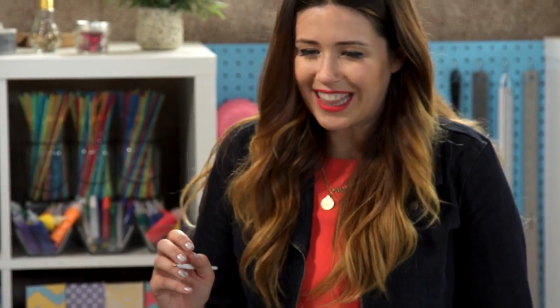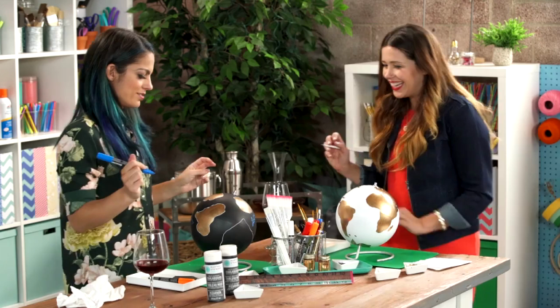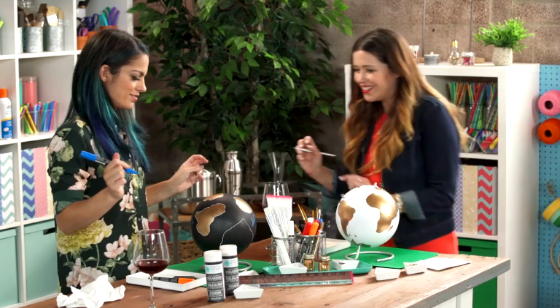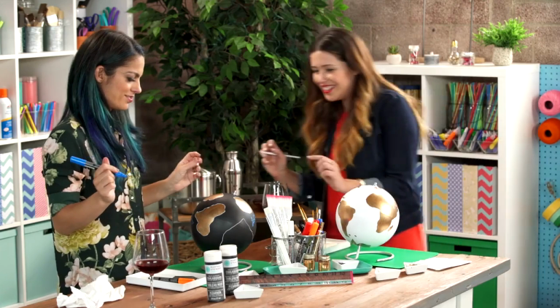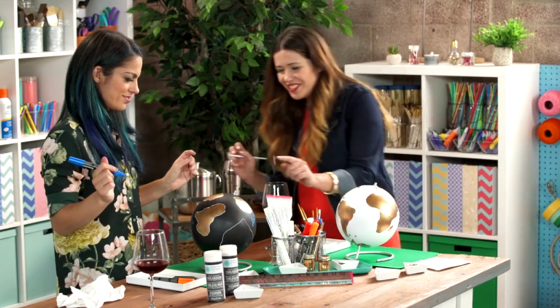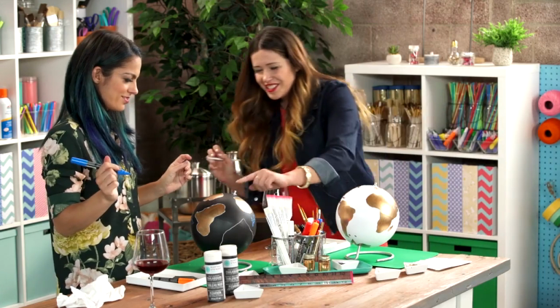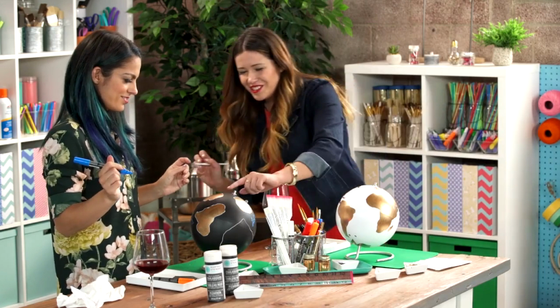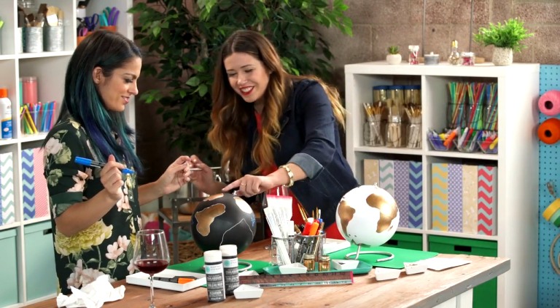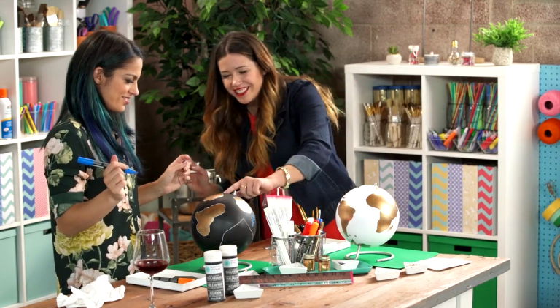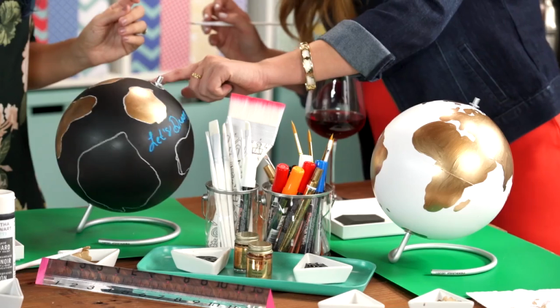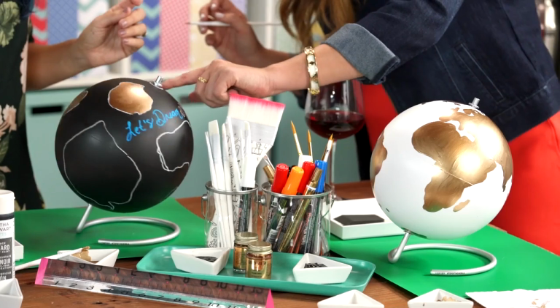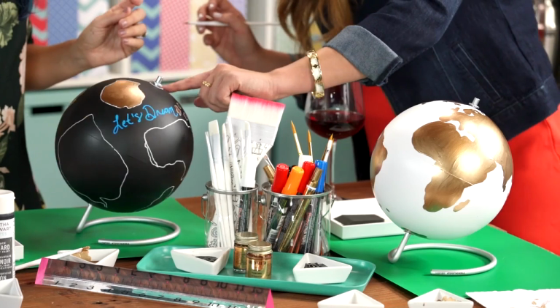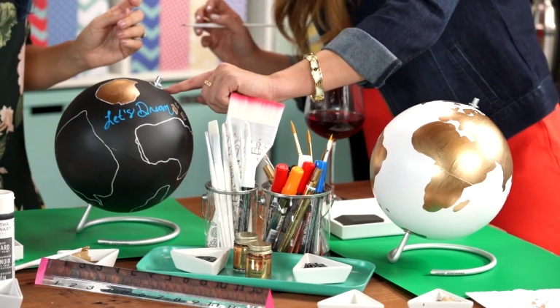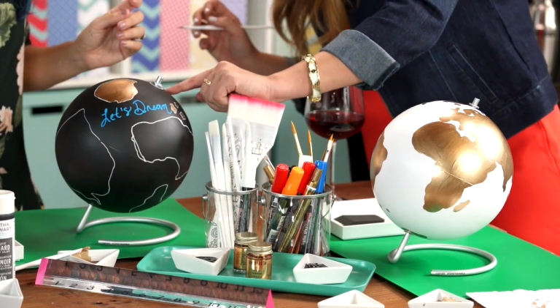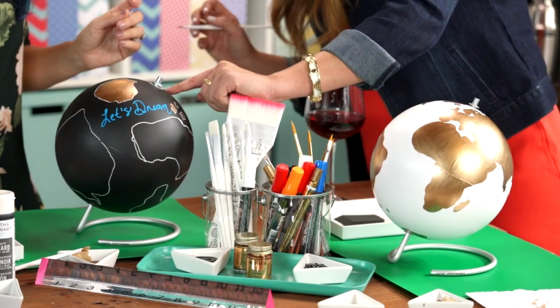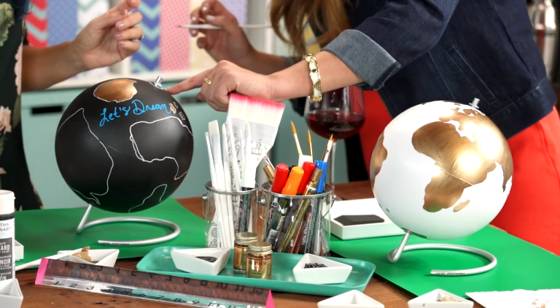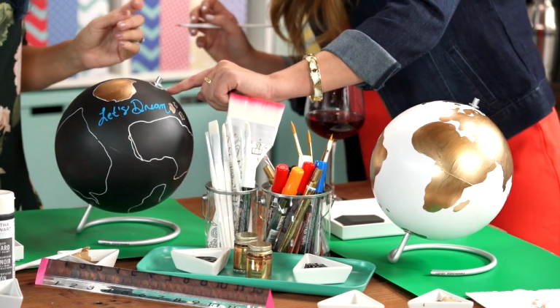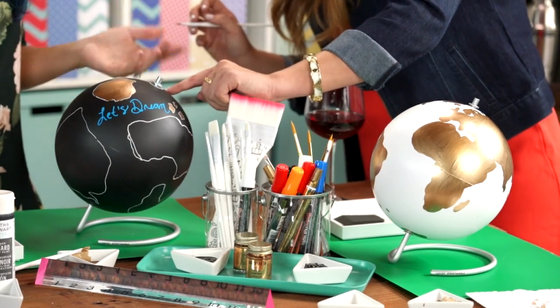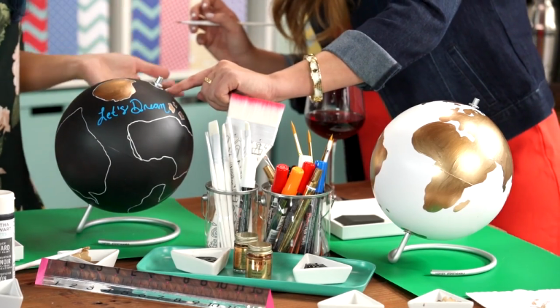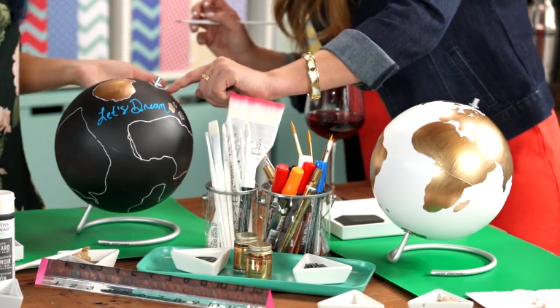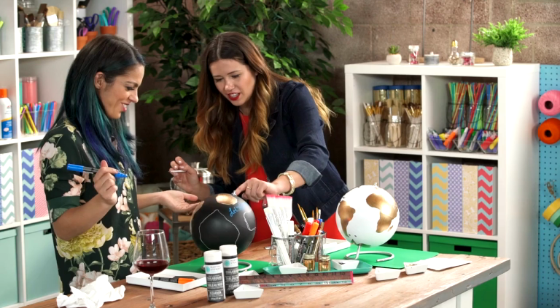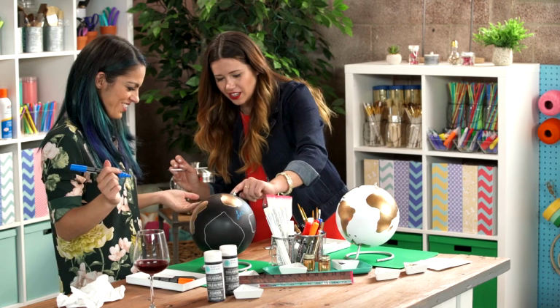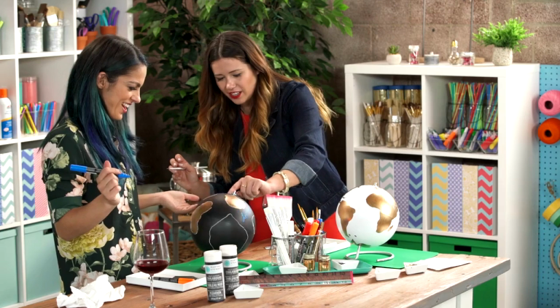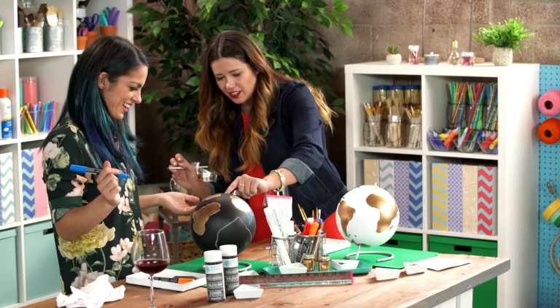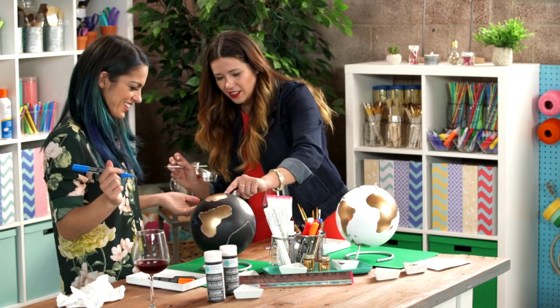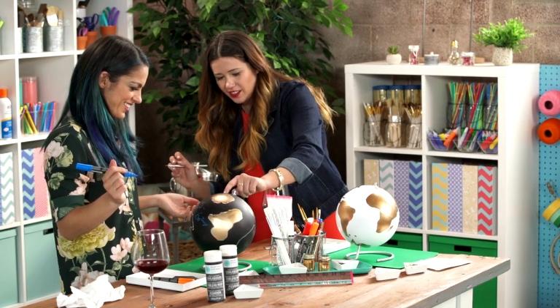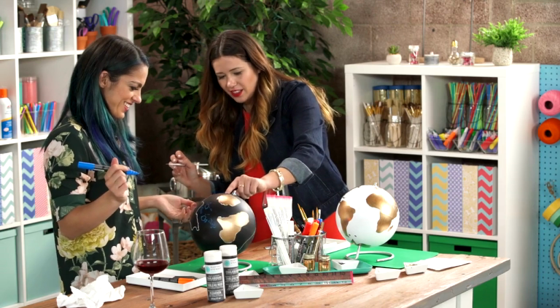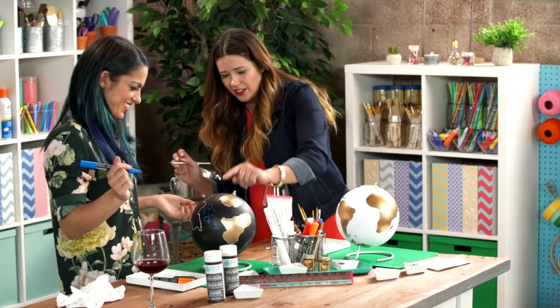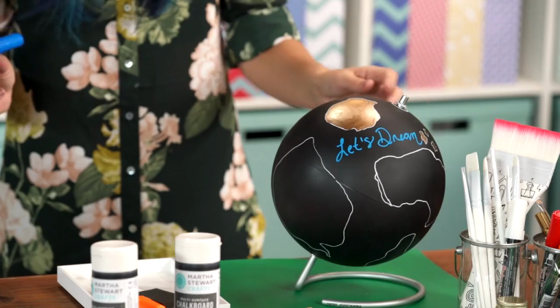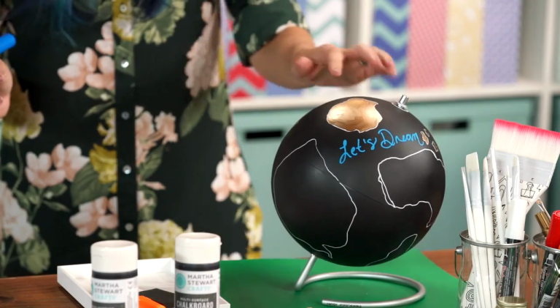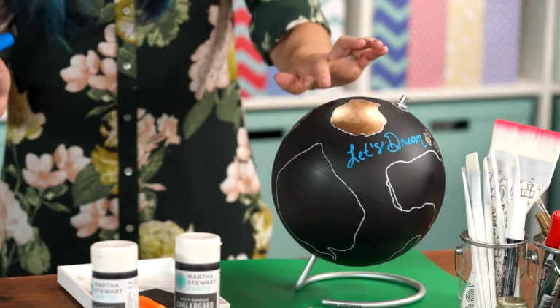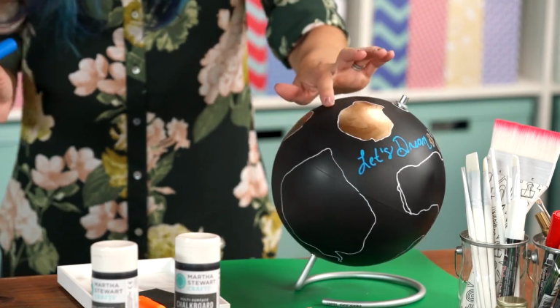I like how that looks — the gold looks great over the chalk. That's good, it looks cool, right? That looks really good.